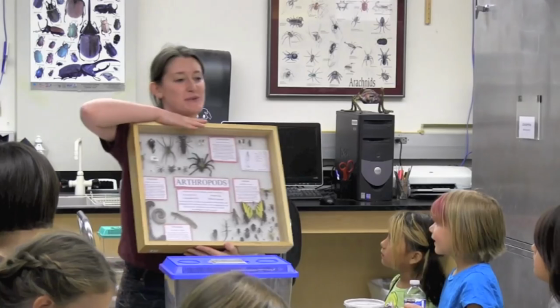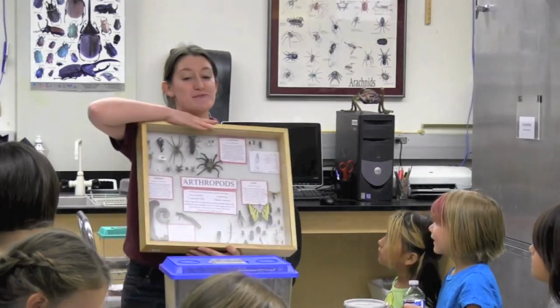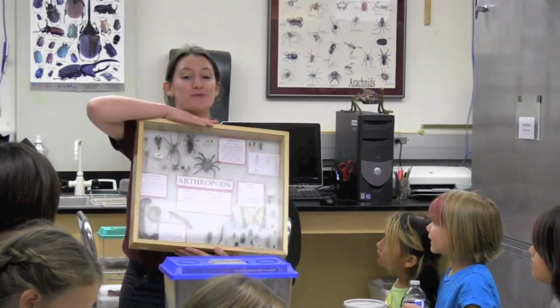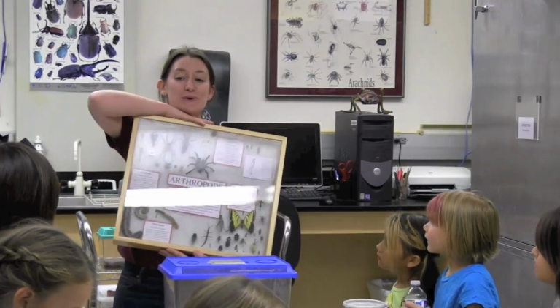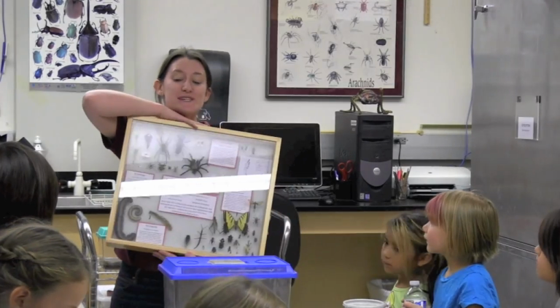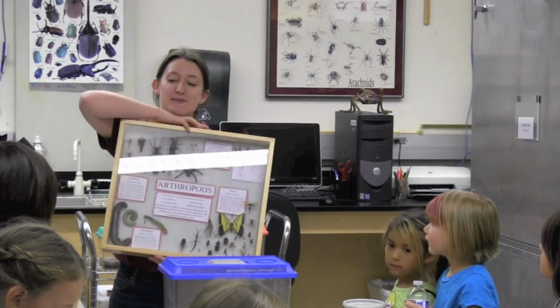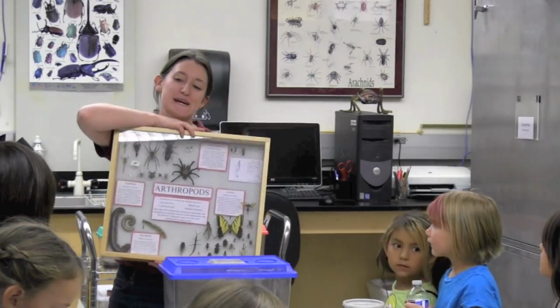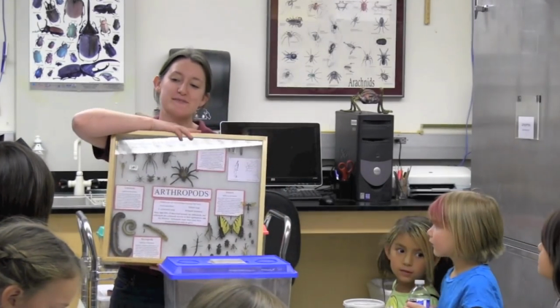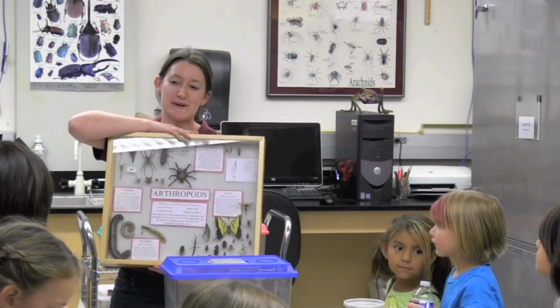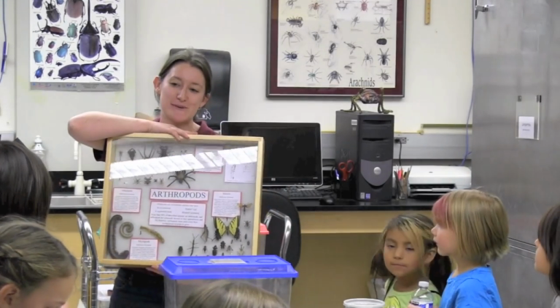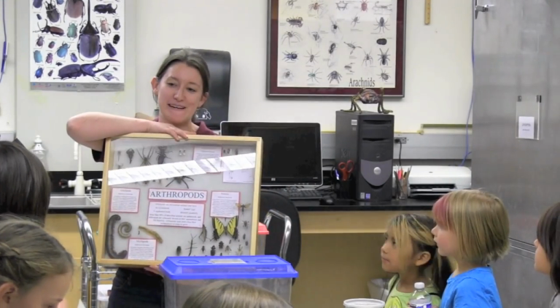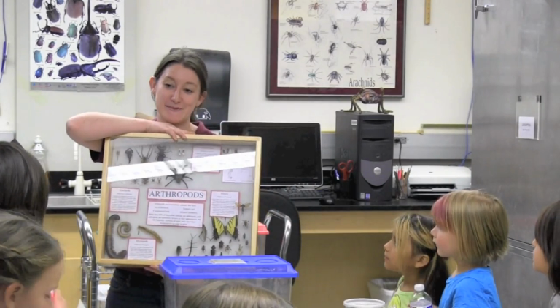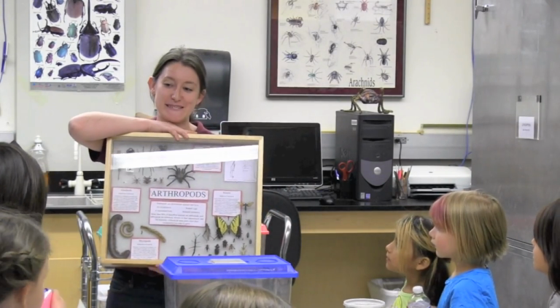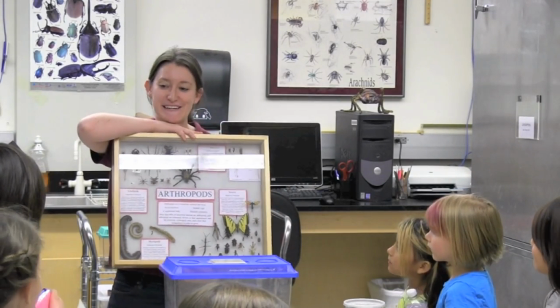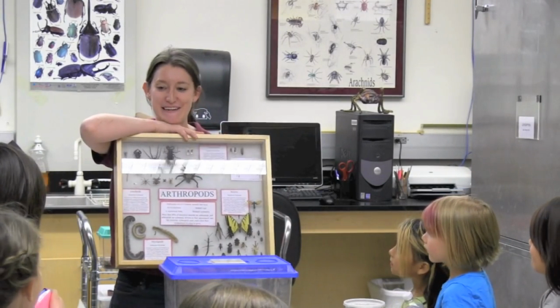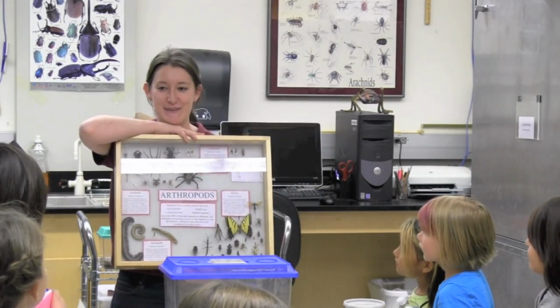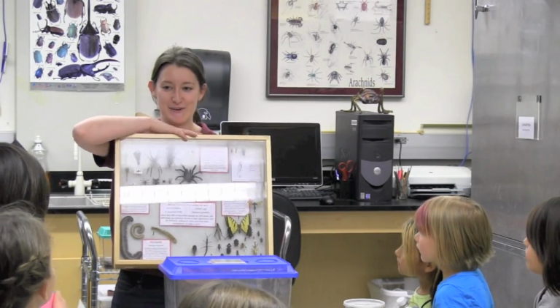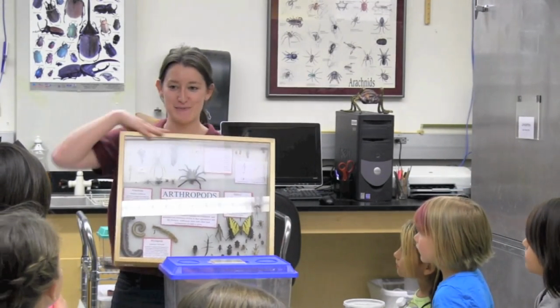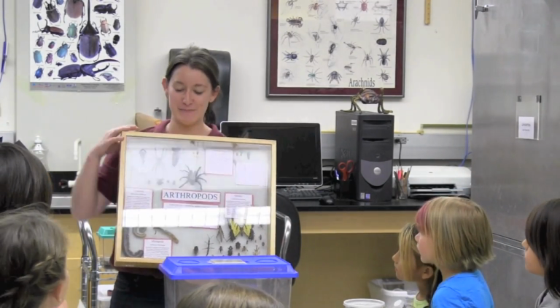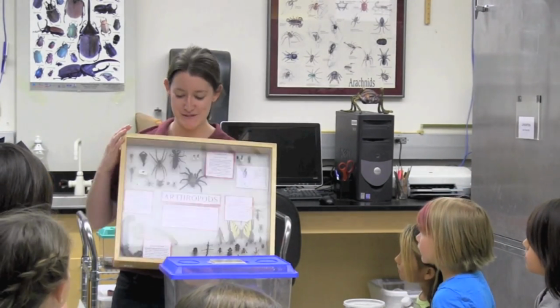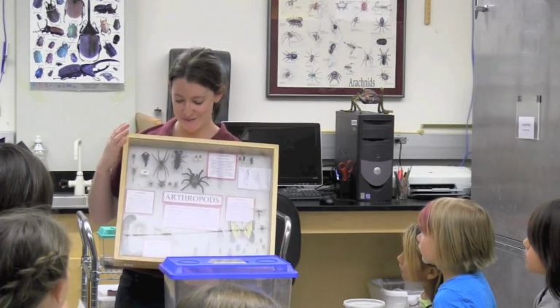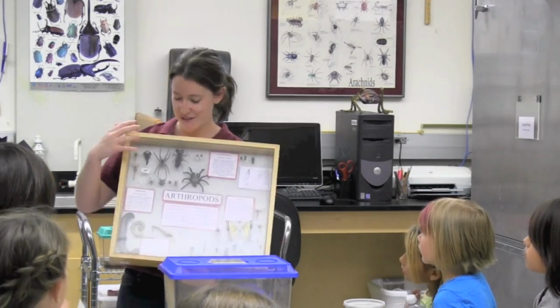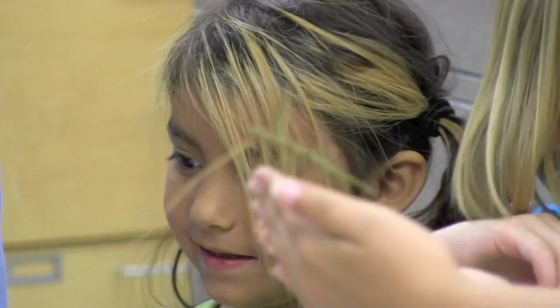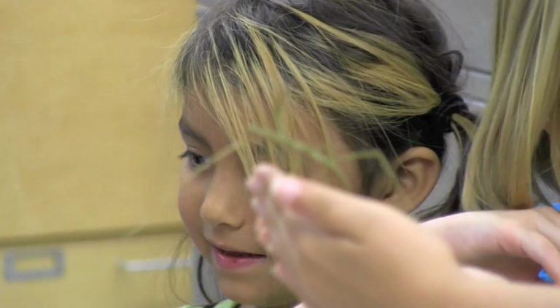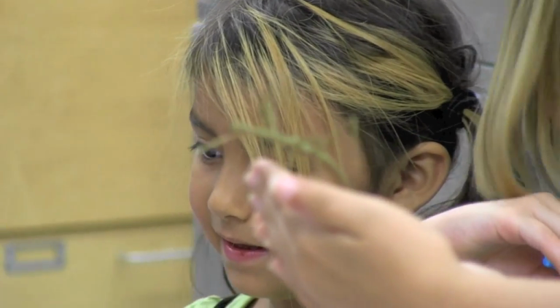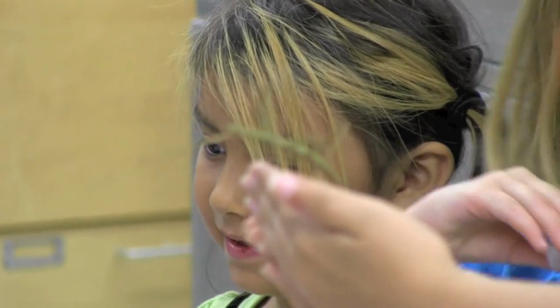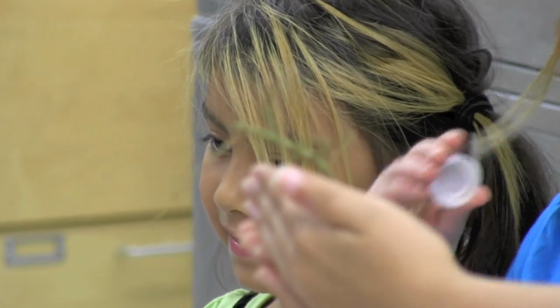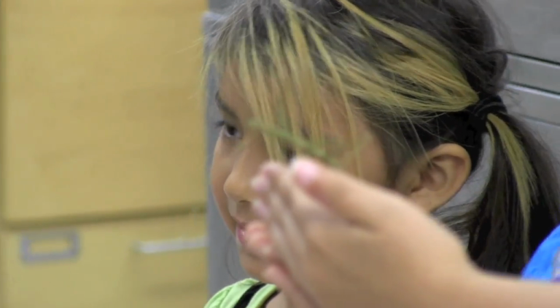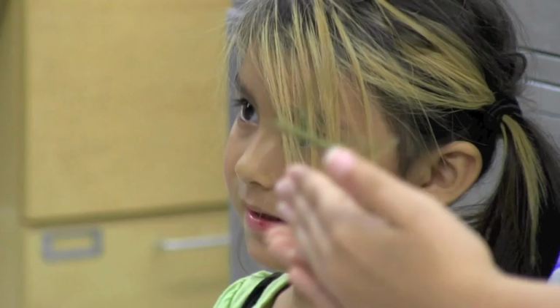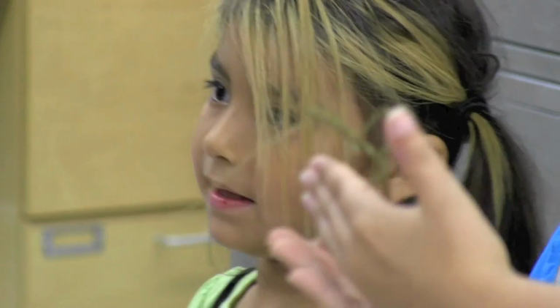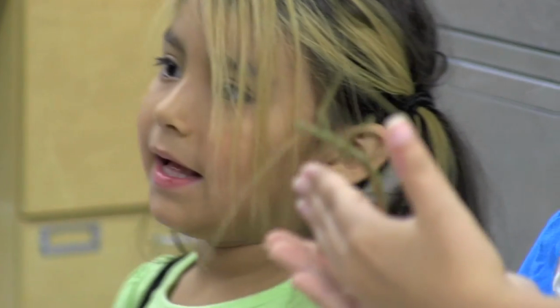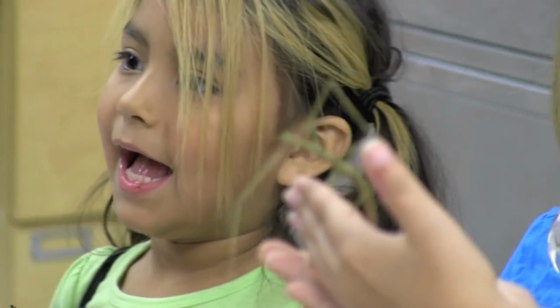We have four different types of arthropods that we study here in the arthropod museum. This one looks different from the first one, right?